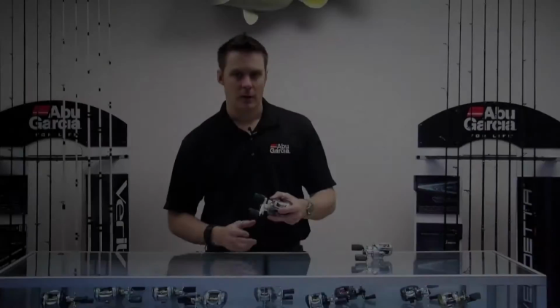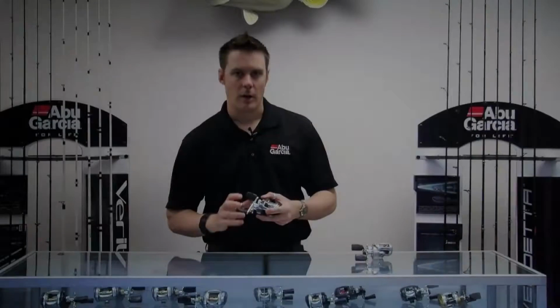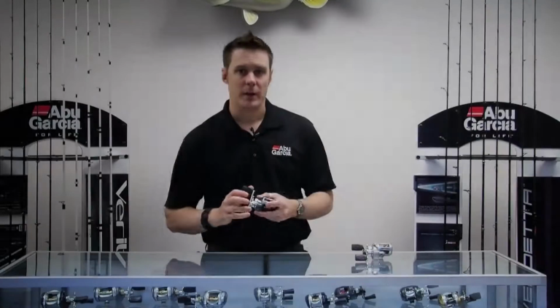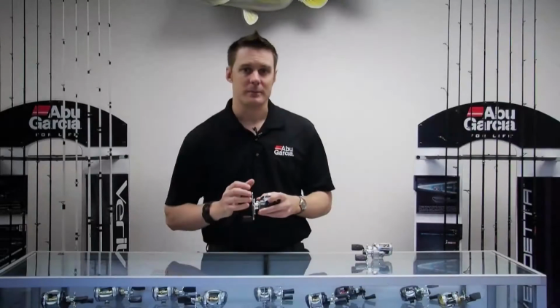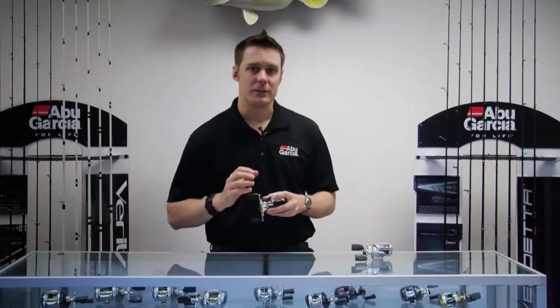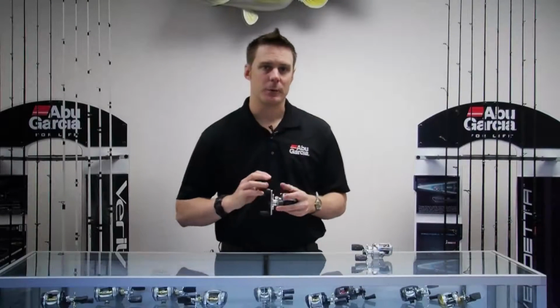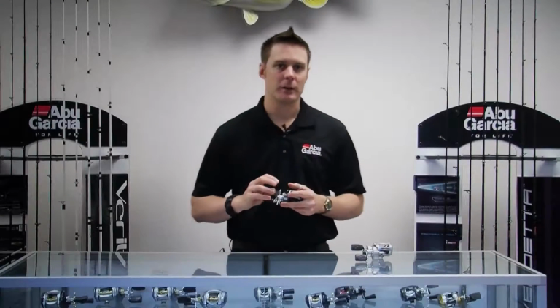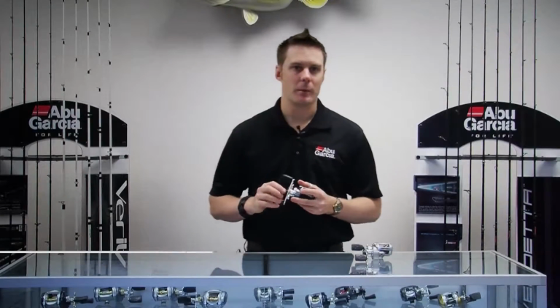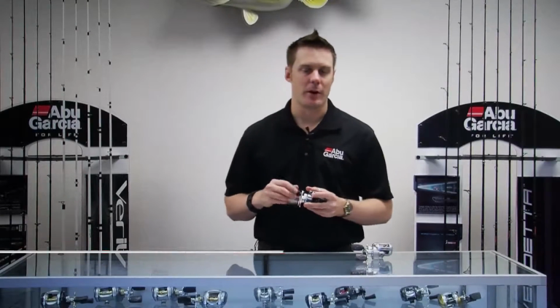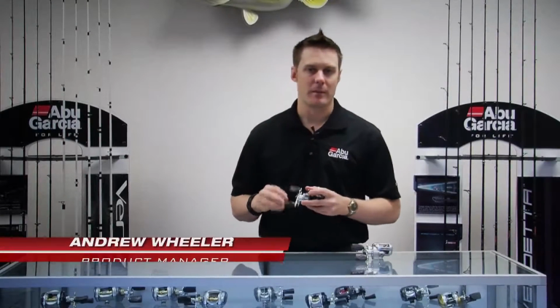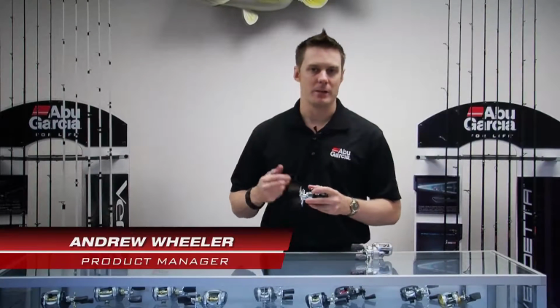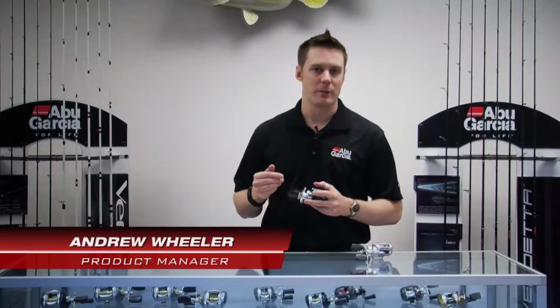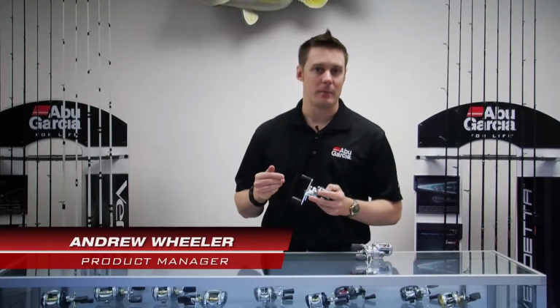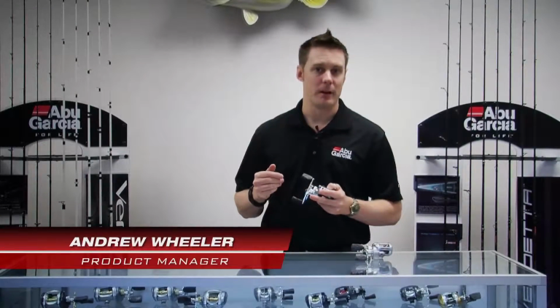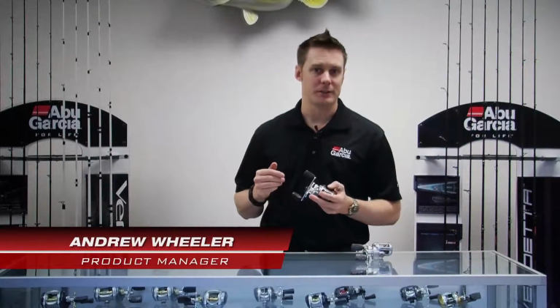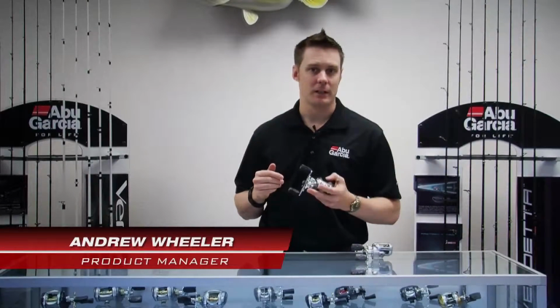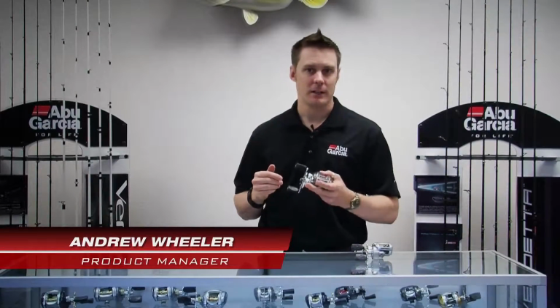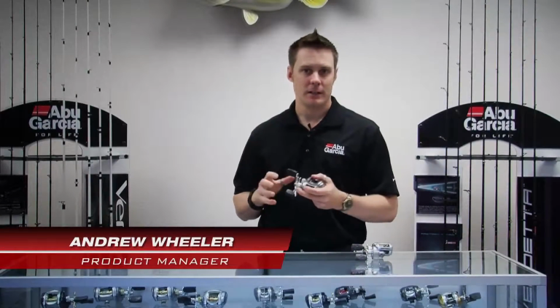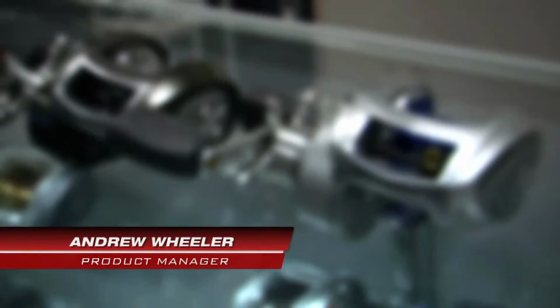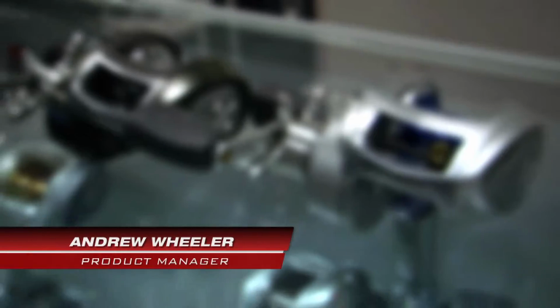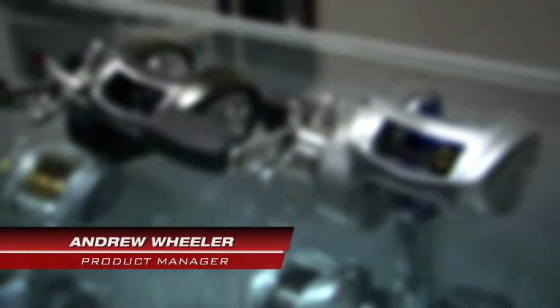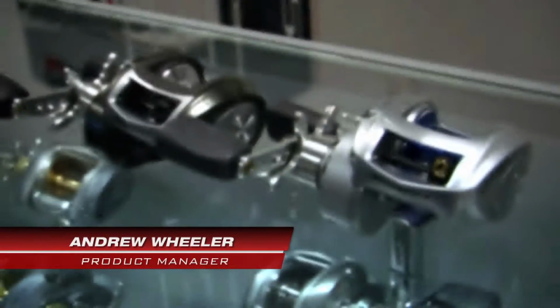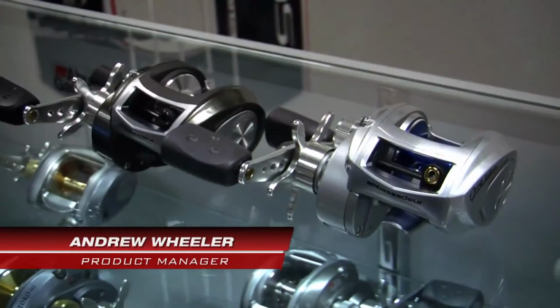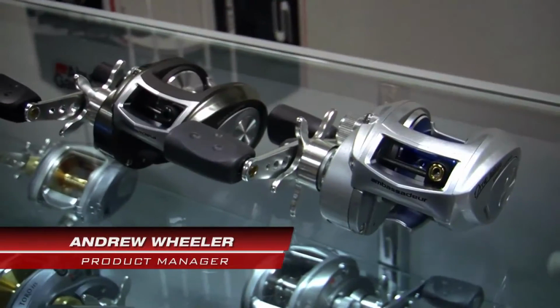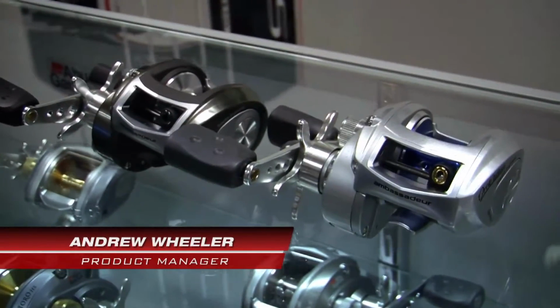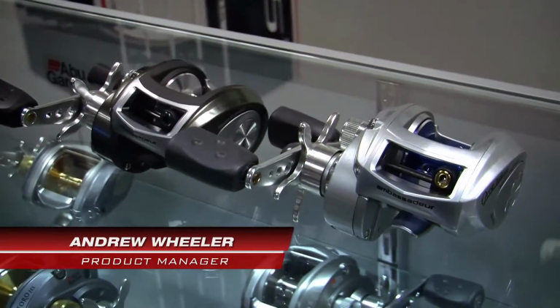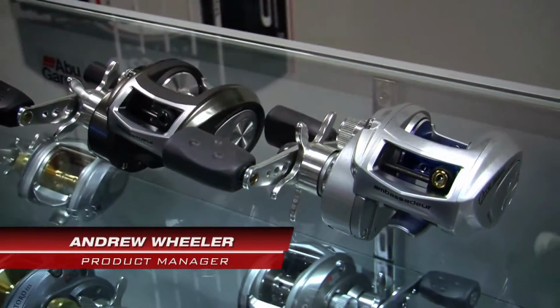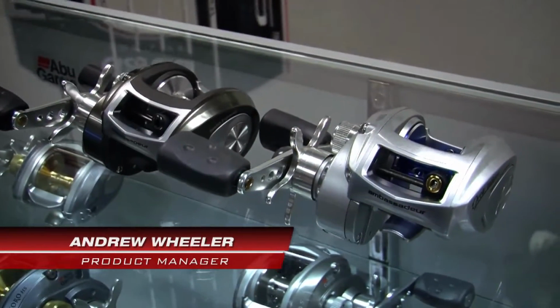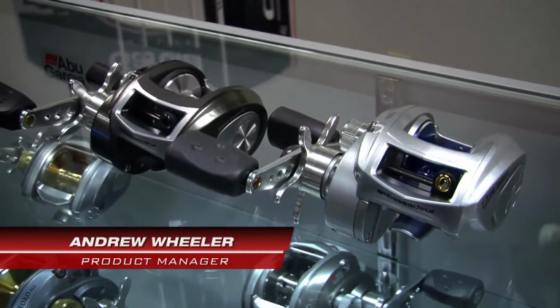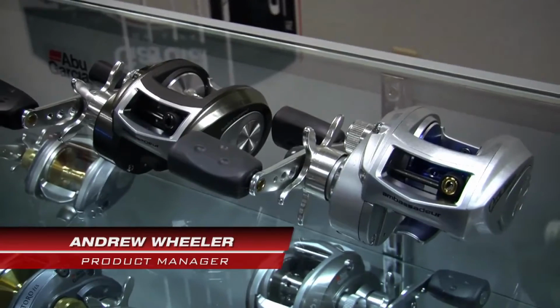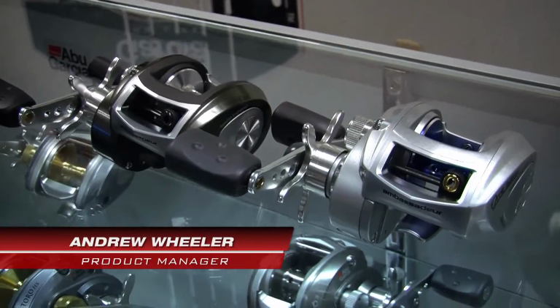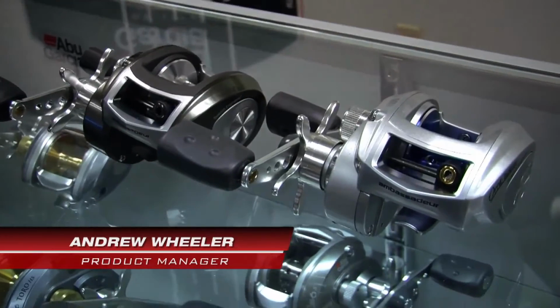Hi, my name is Andrew Wheeler. I'm the product manager for Abu Garcia, and I'd like to speak to you today about the Aura family of reels.